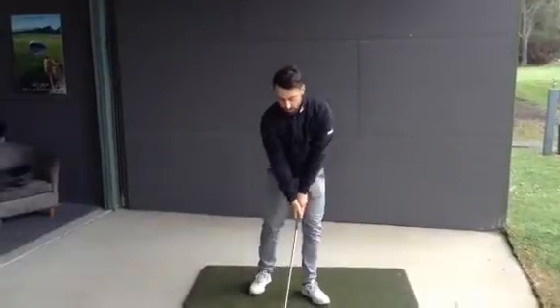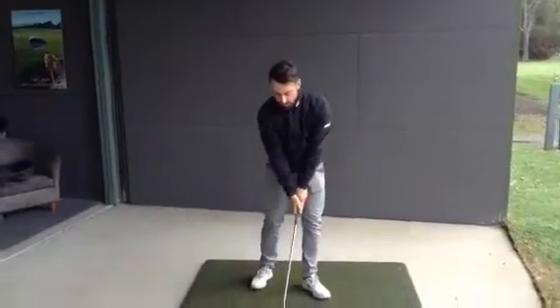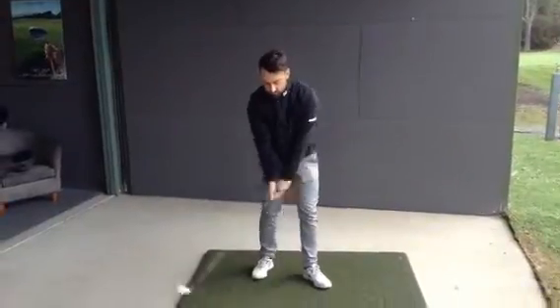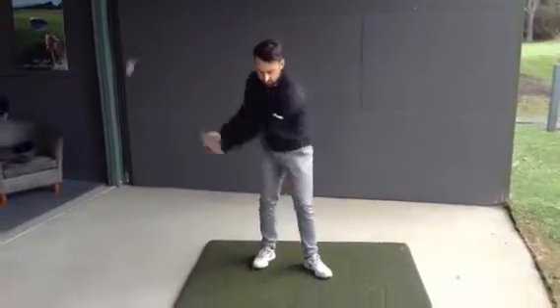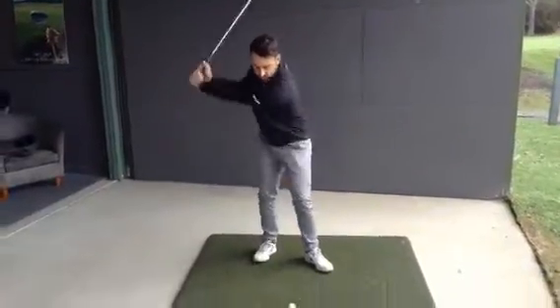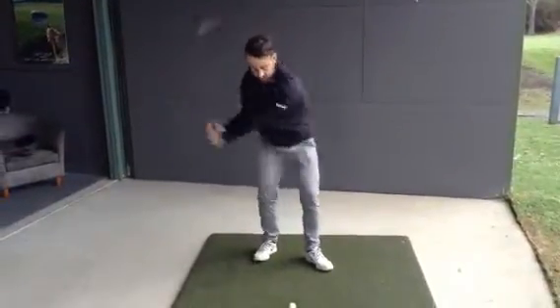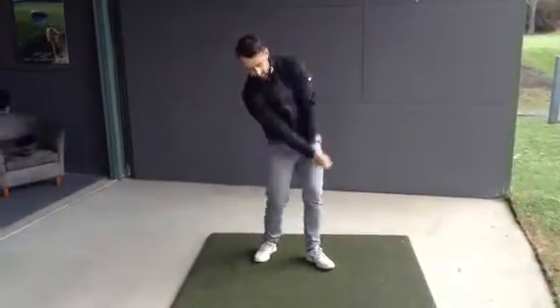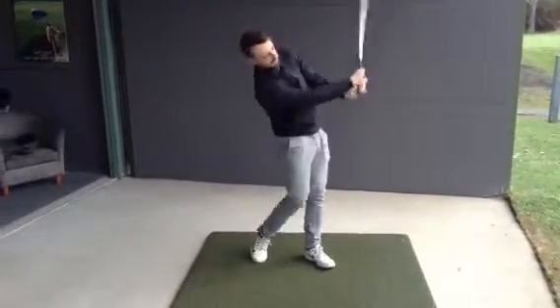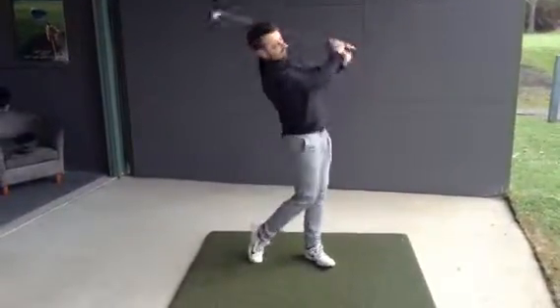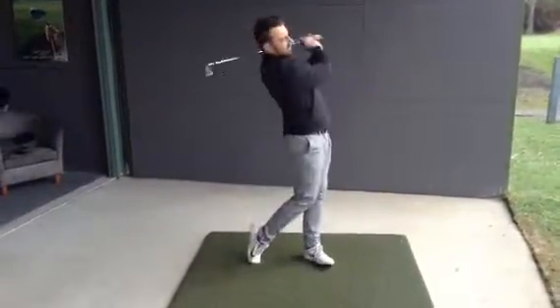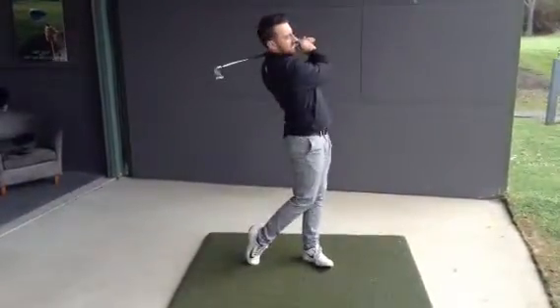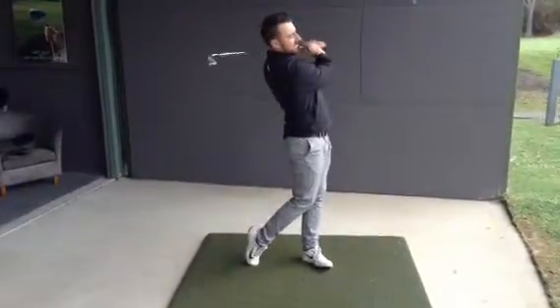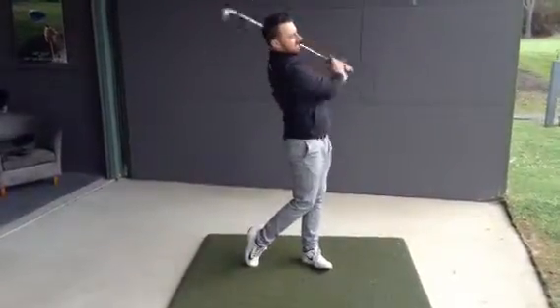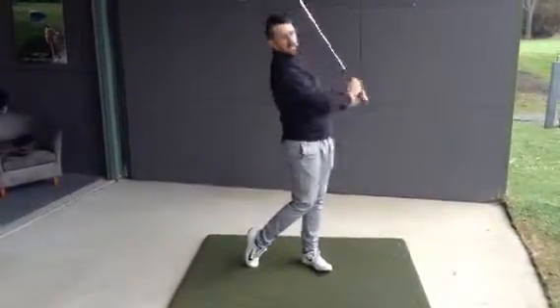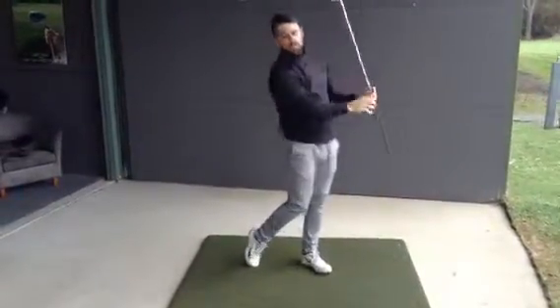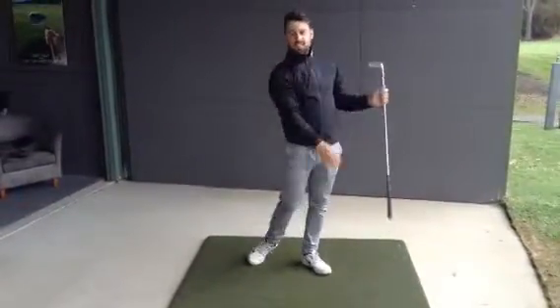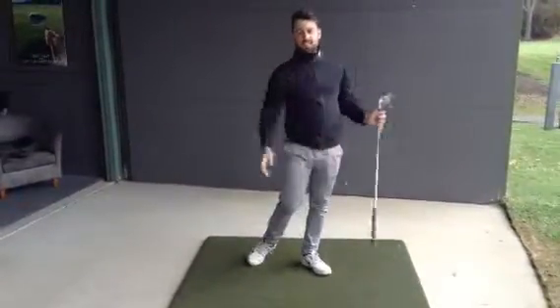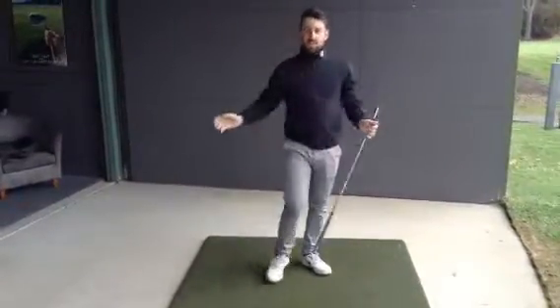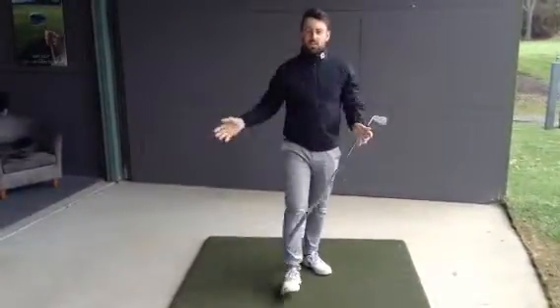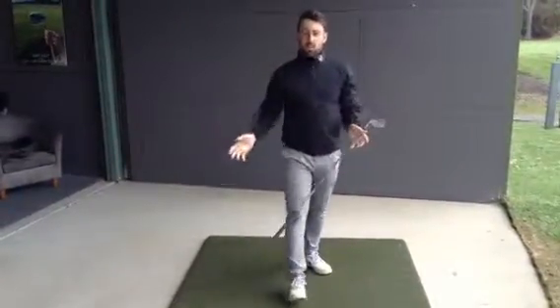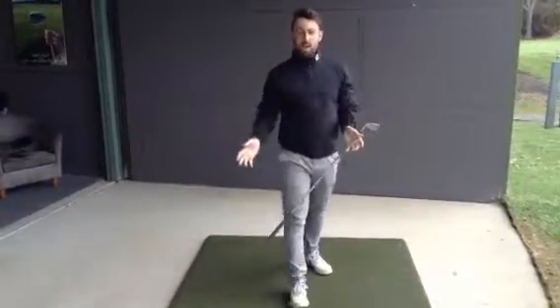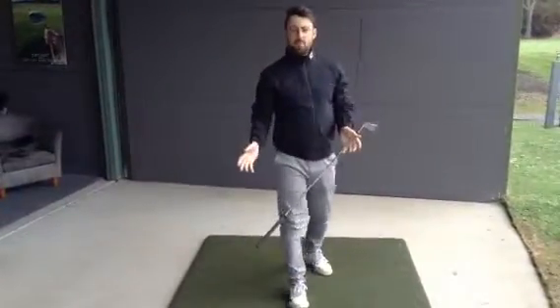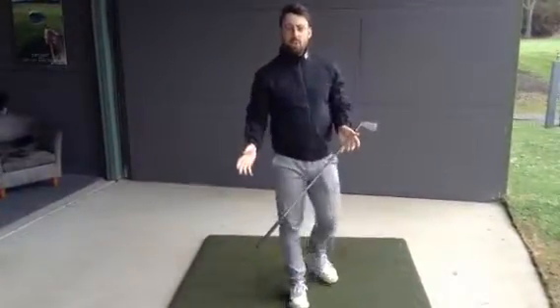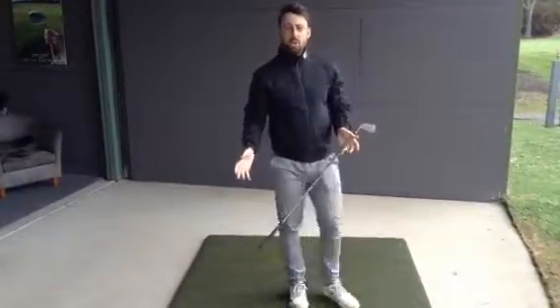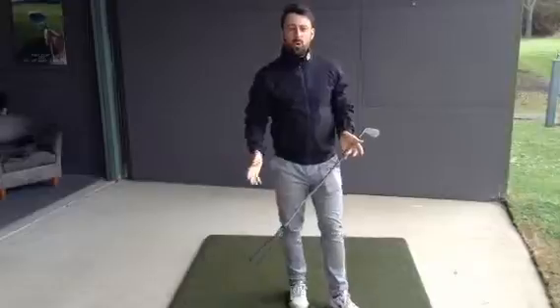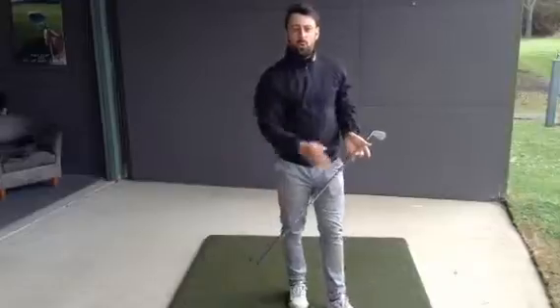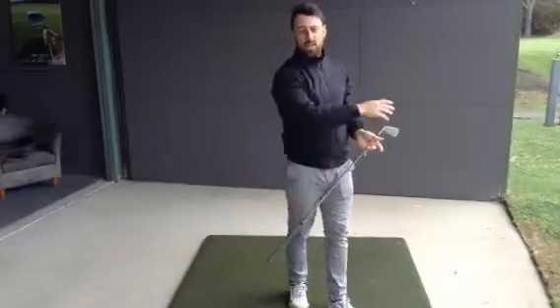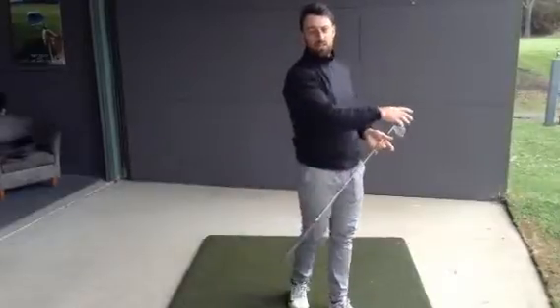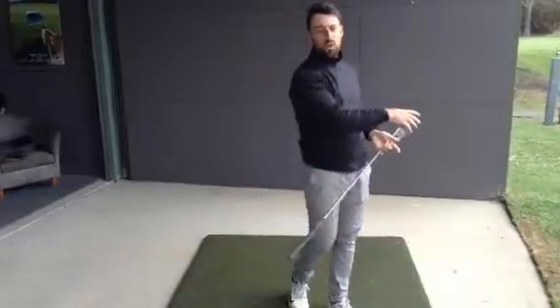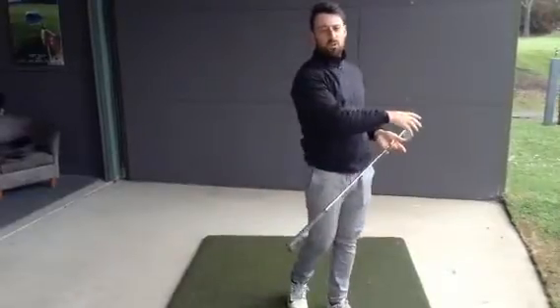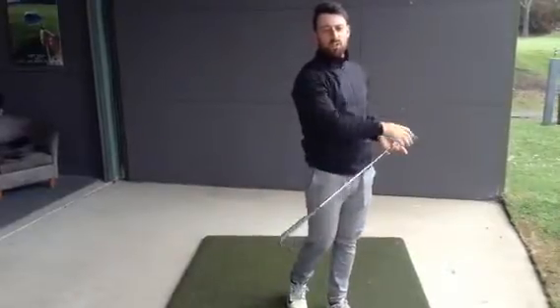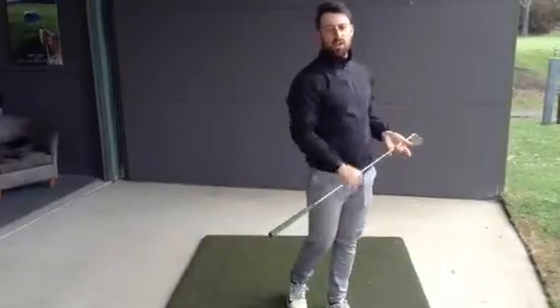I'm going to try and lift this one in the air. Did everyone see that? I hit the ground way before the ball. The ball actually rolled along the ground.